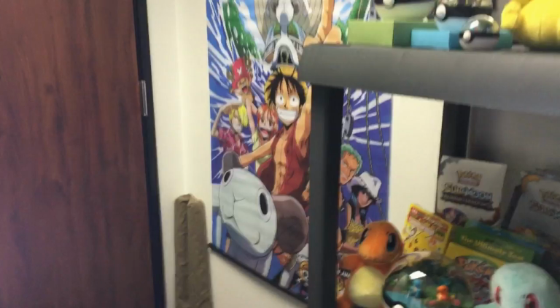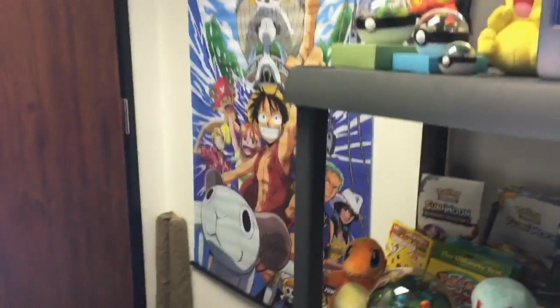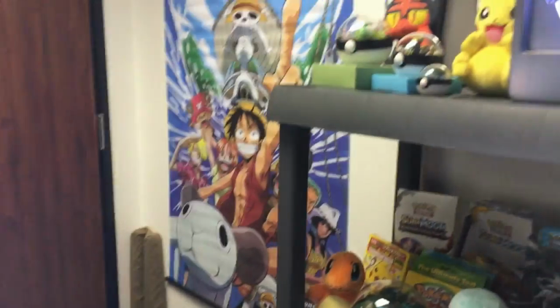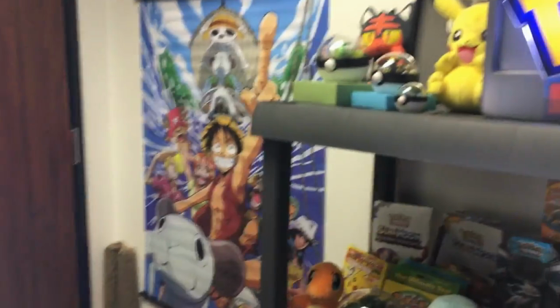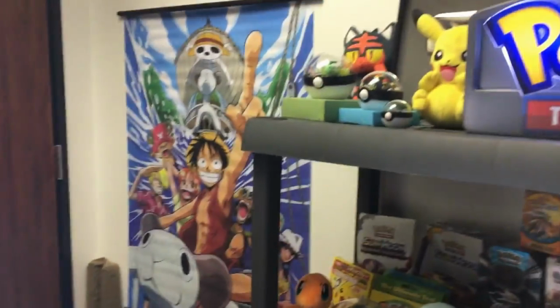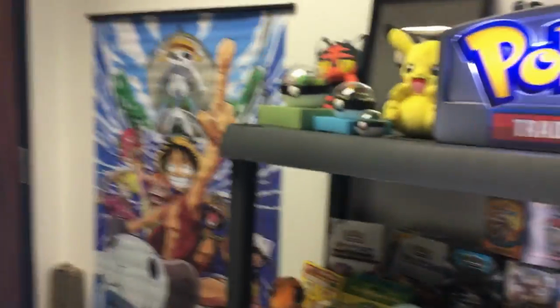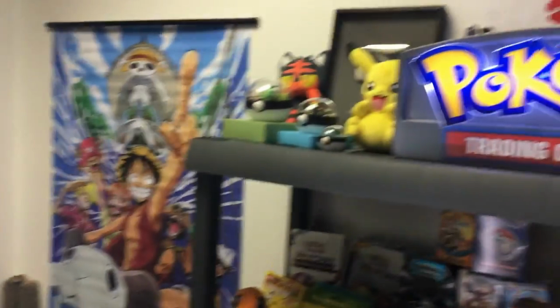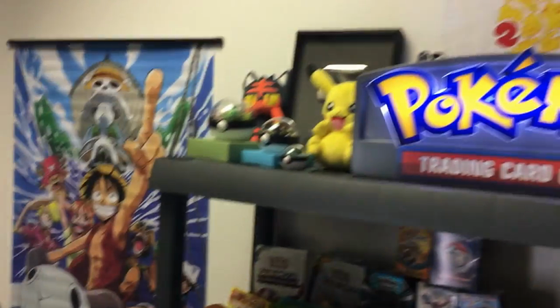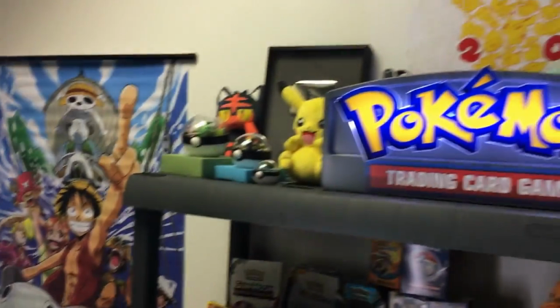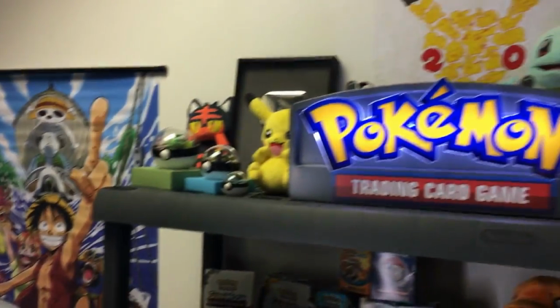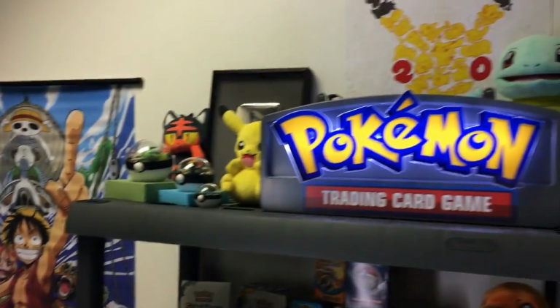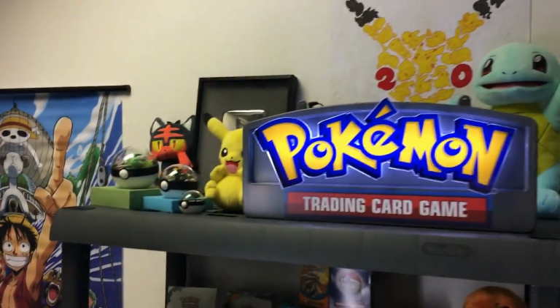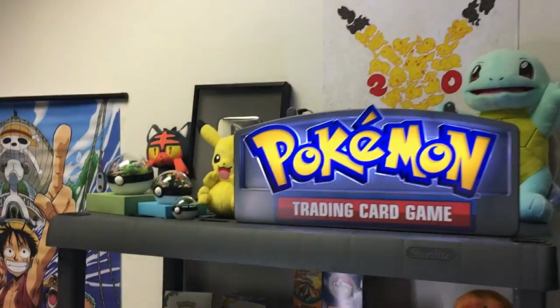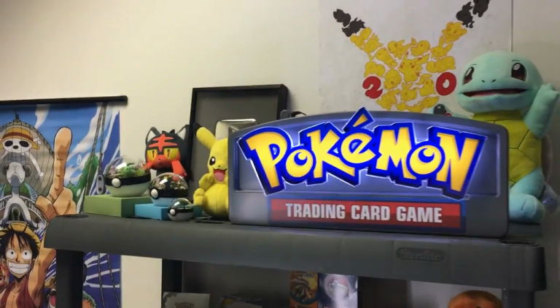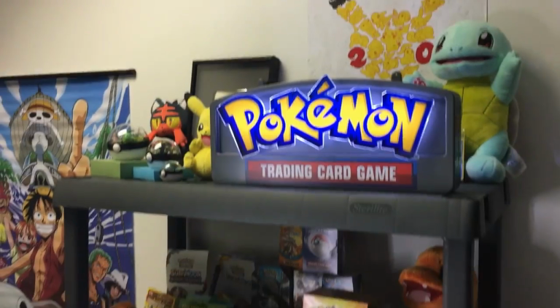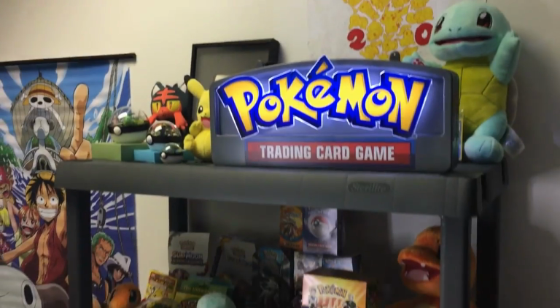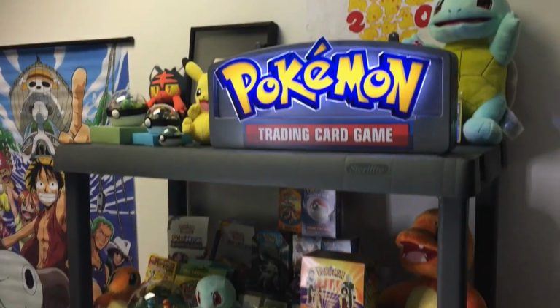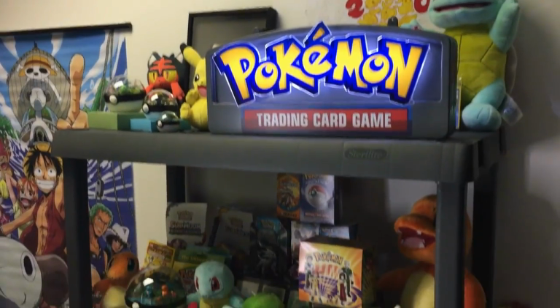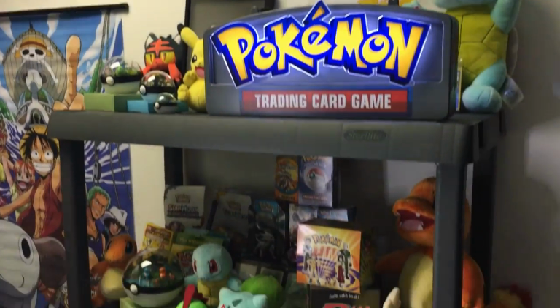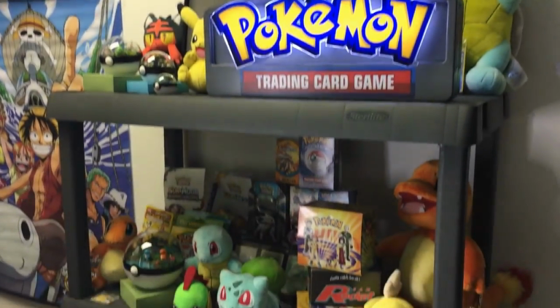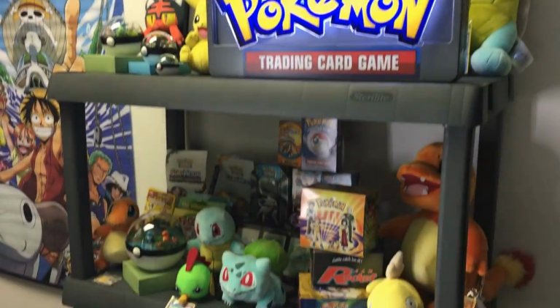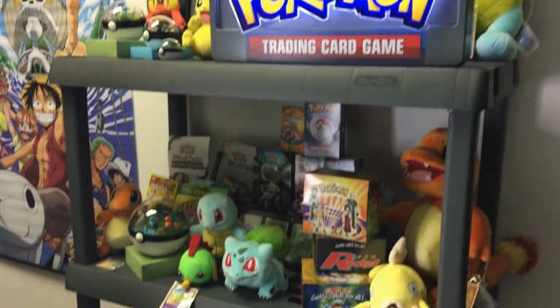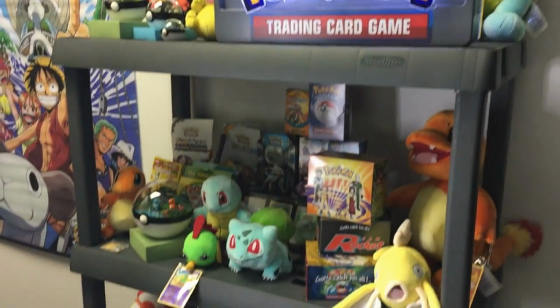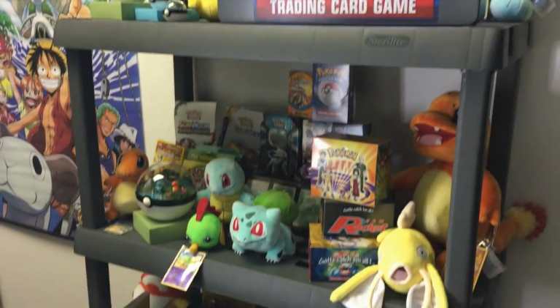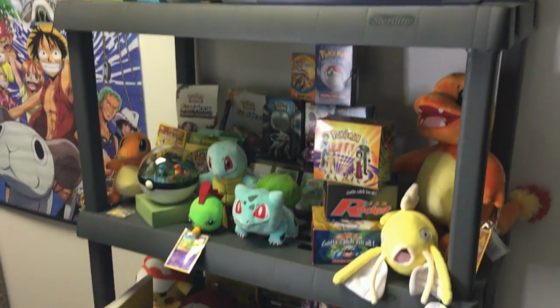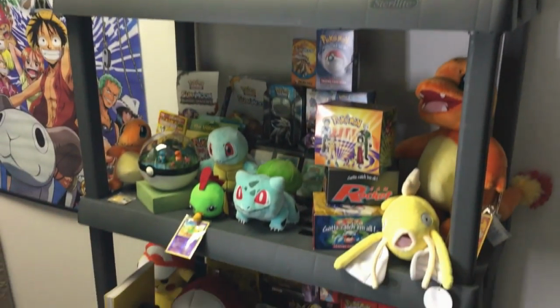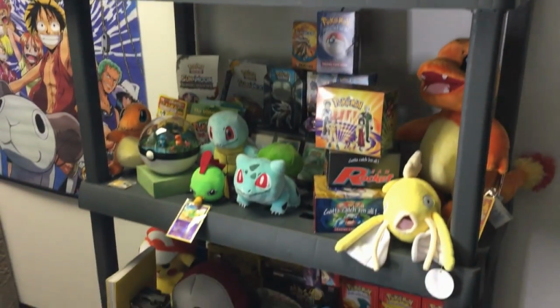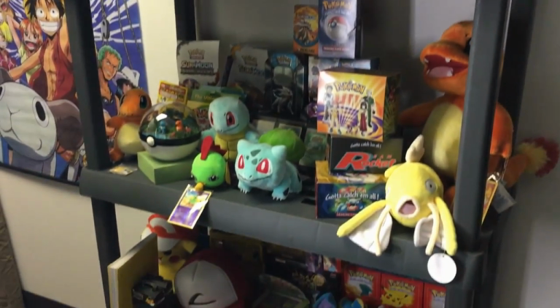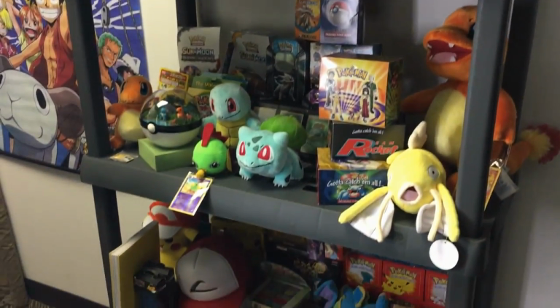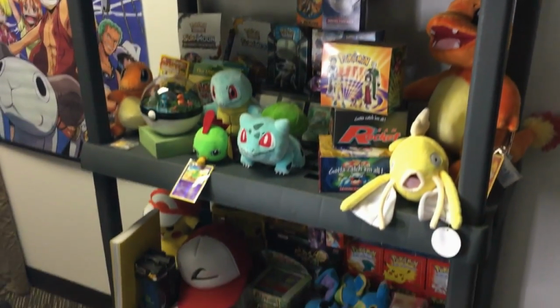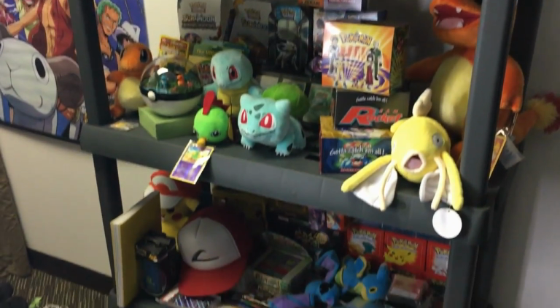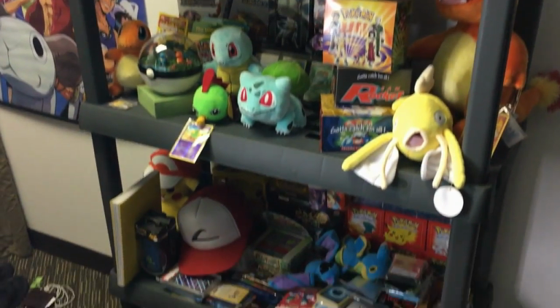Here it is, the Pokemon Shelf of Wonder.